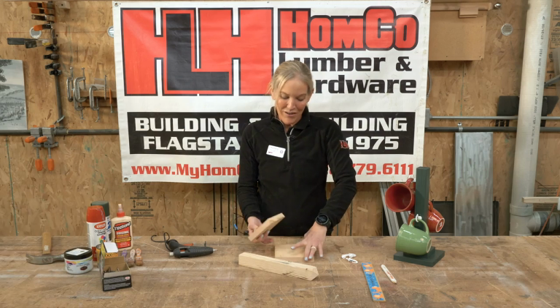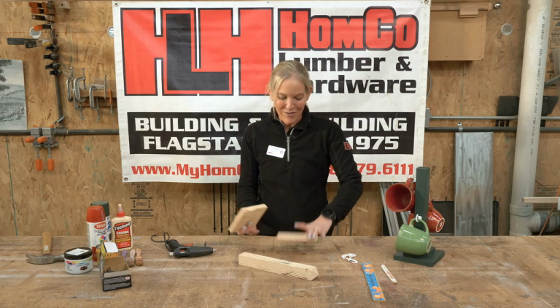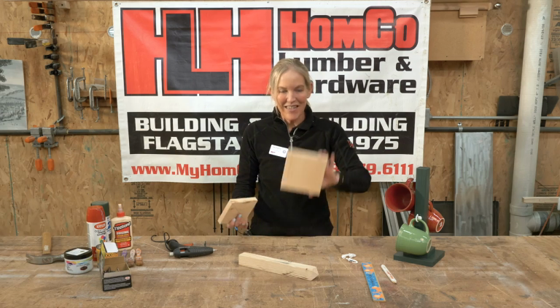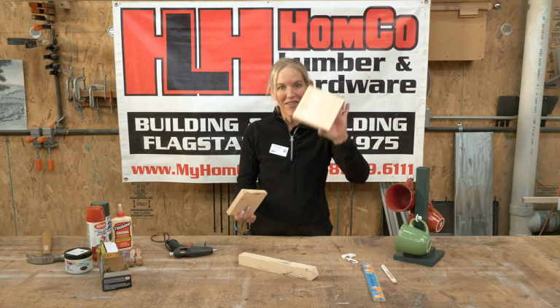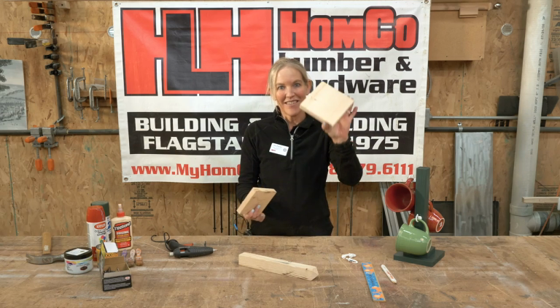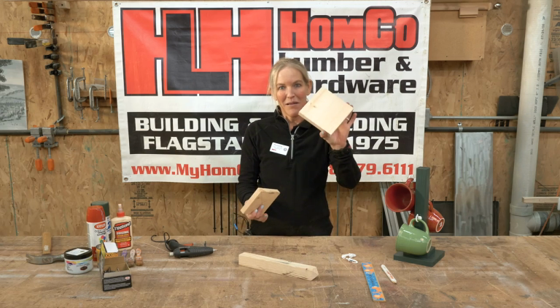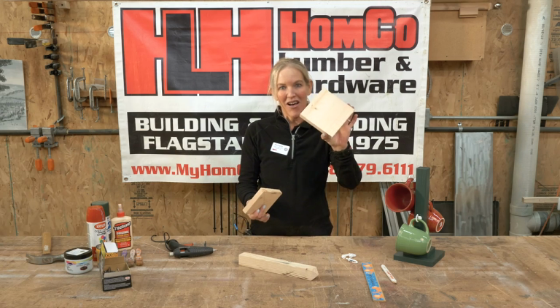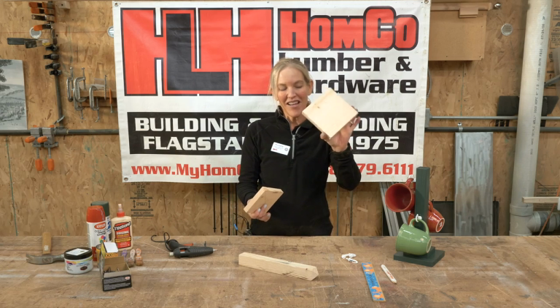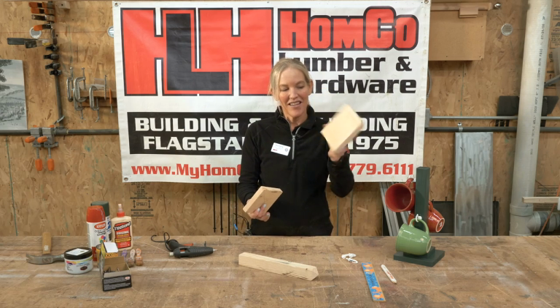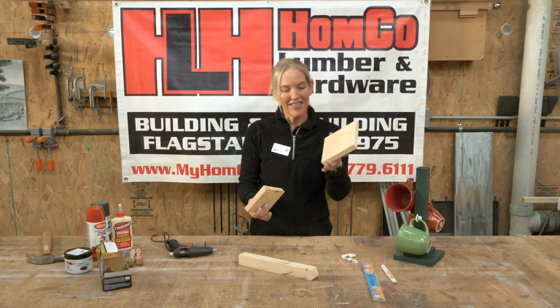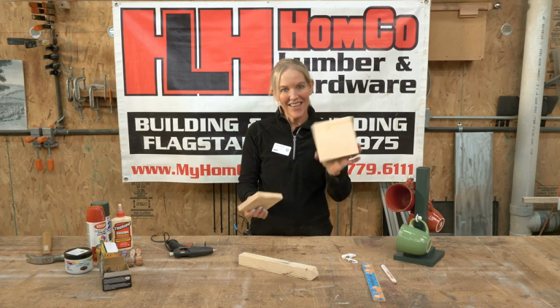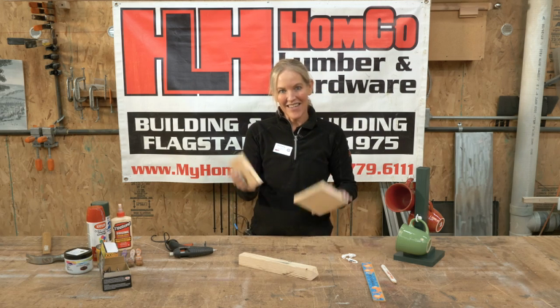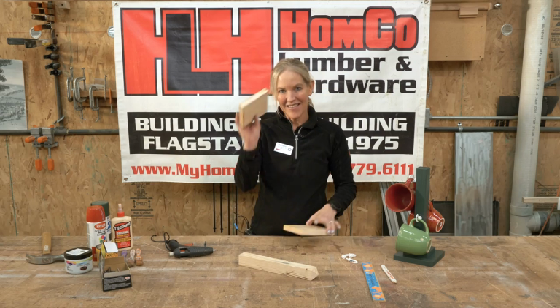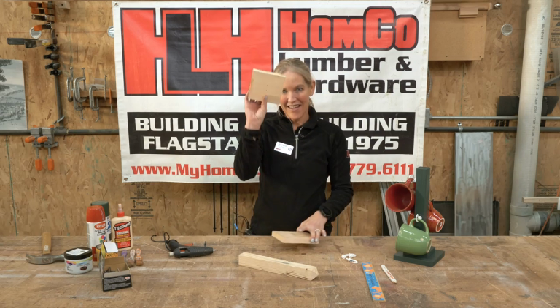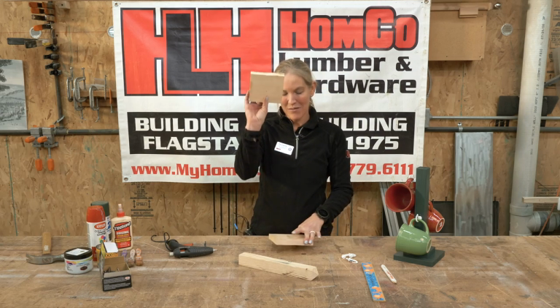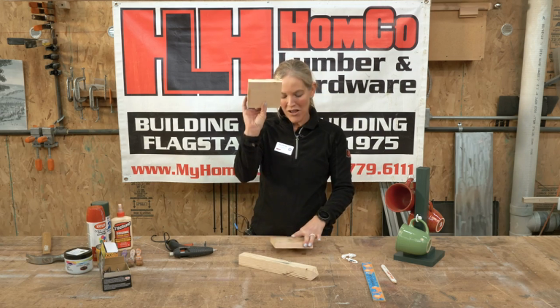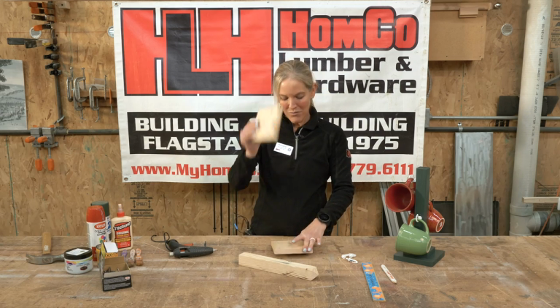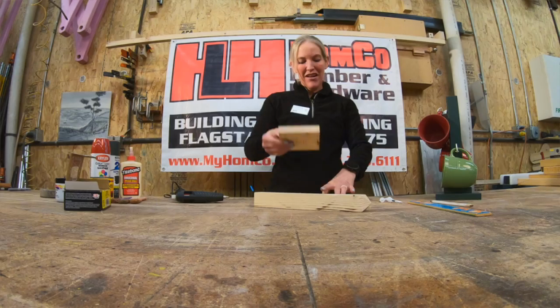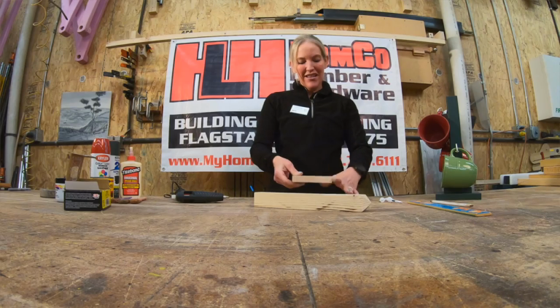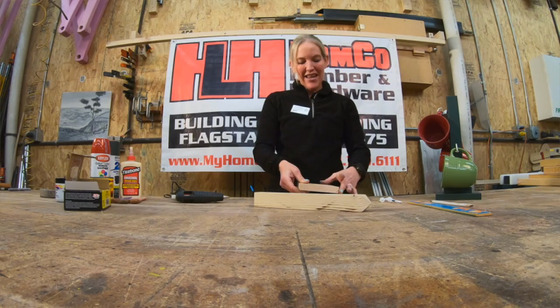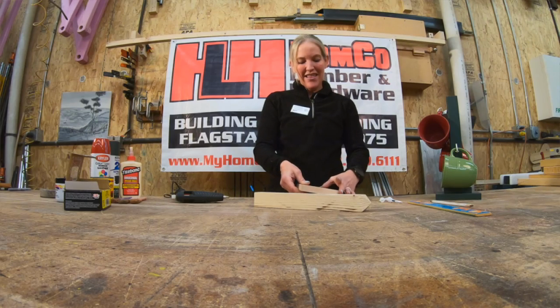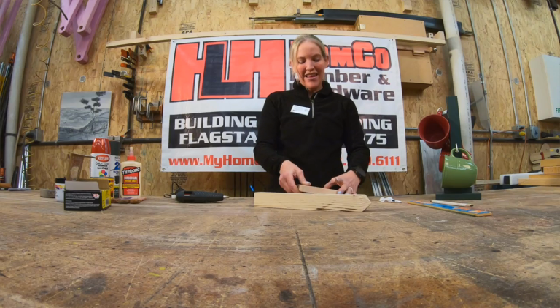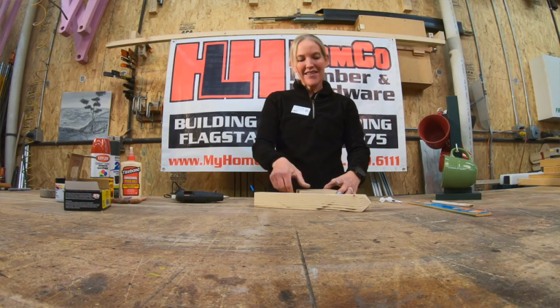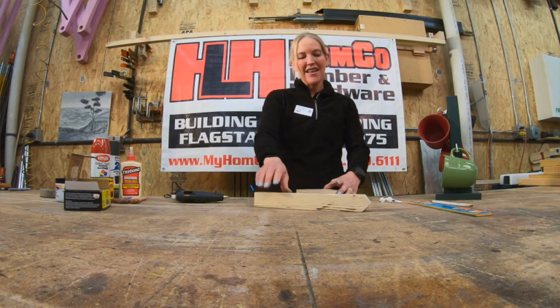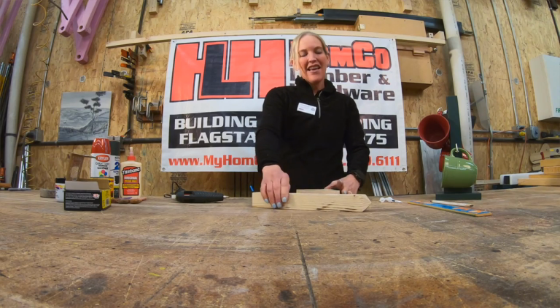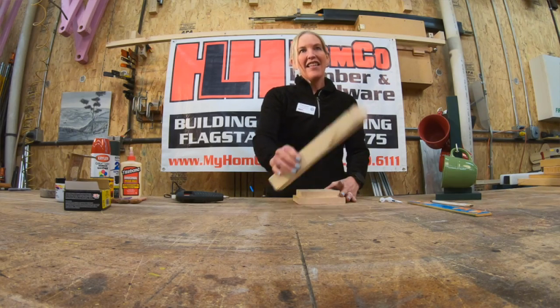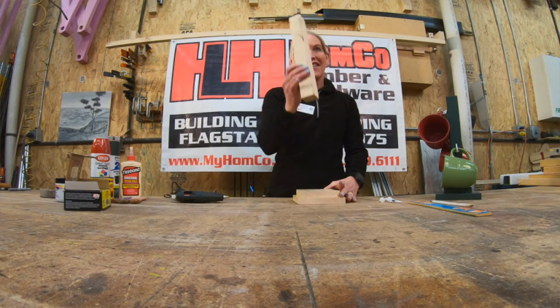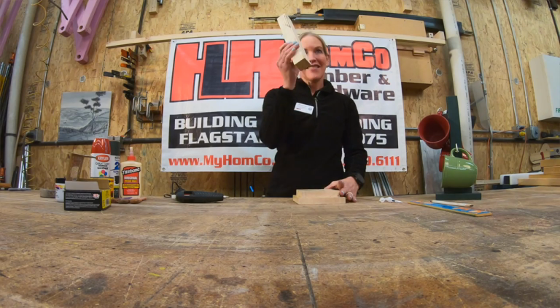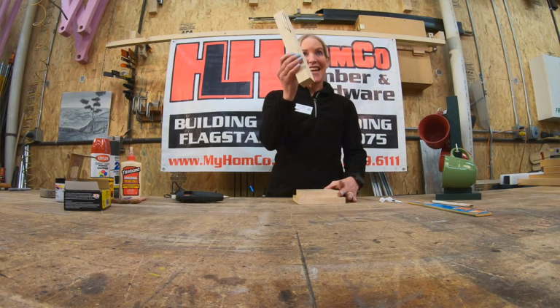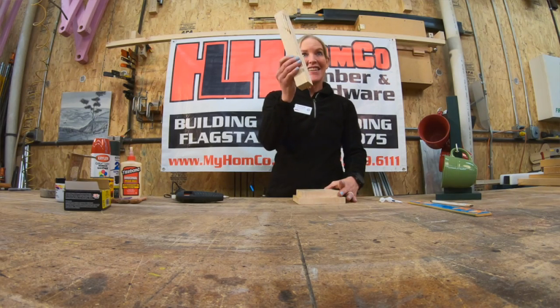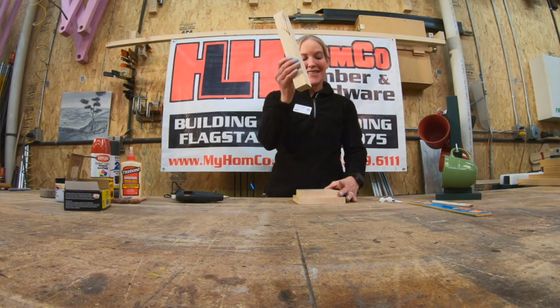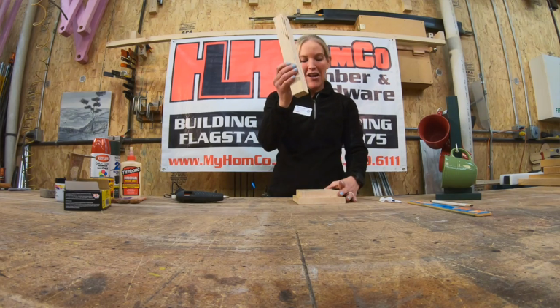What you'll receive is a block like this, a smaller block like this, and then the stand itself.